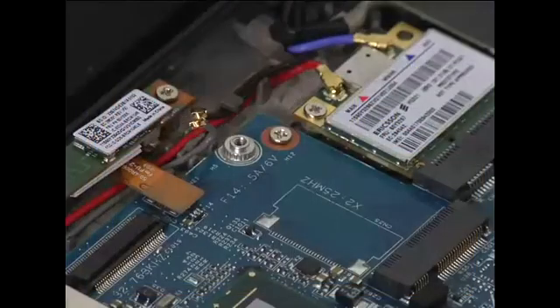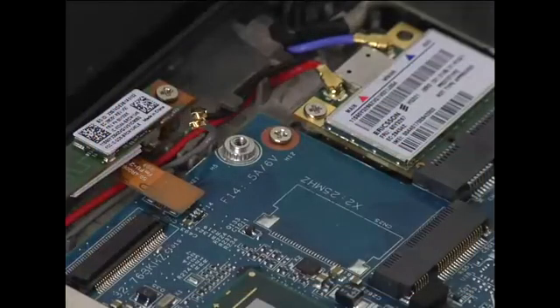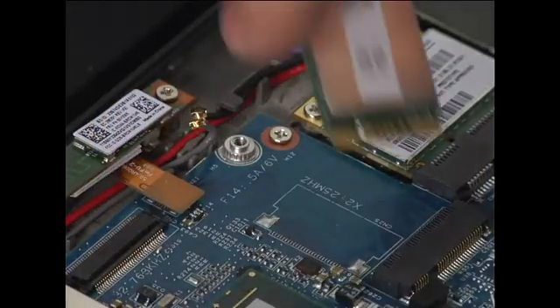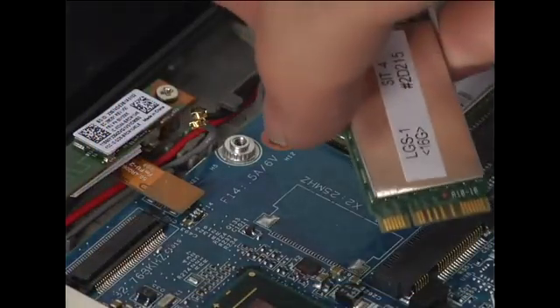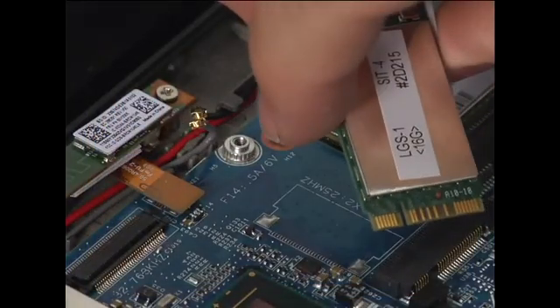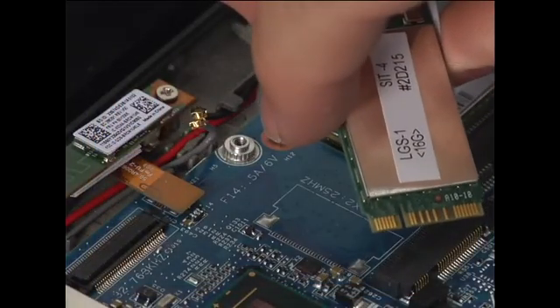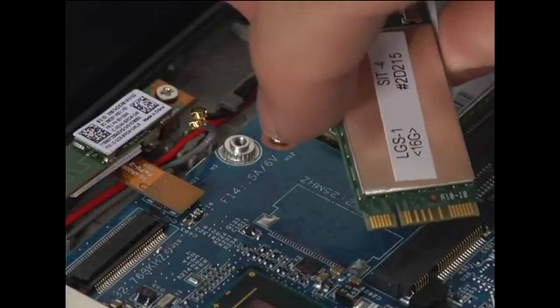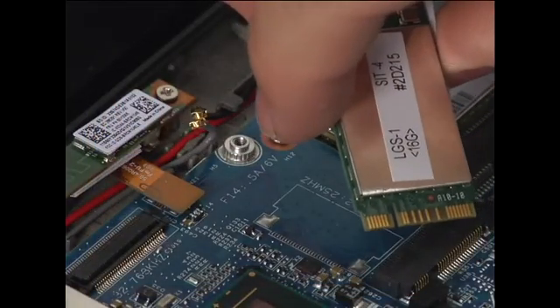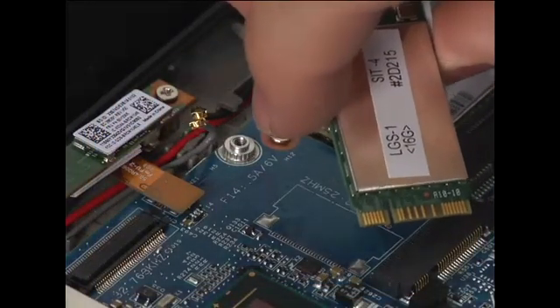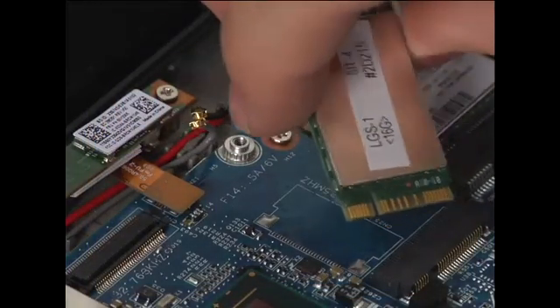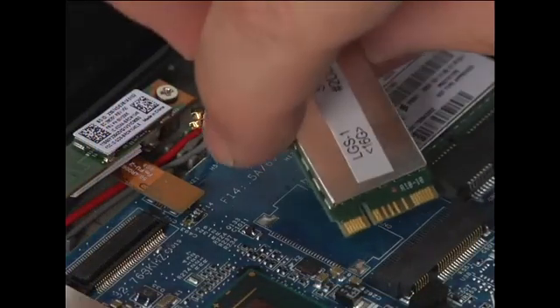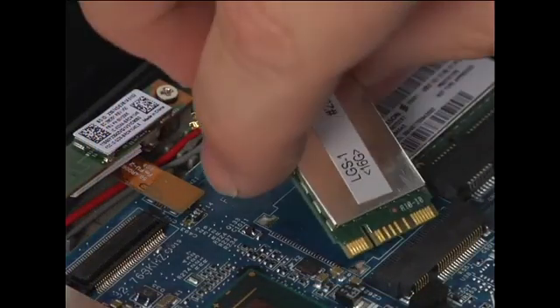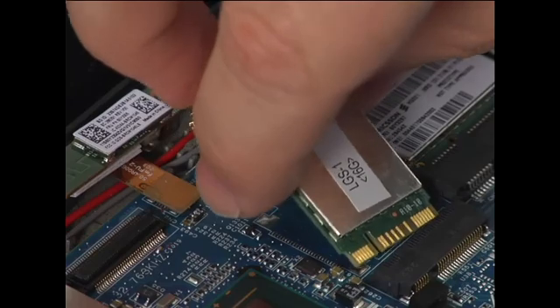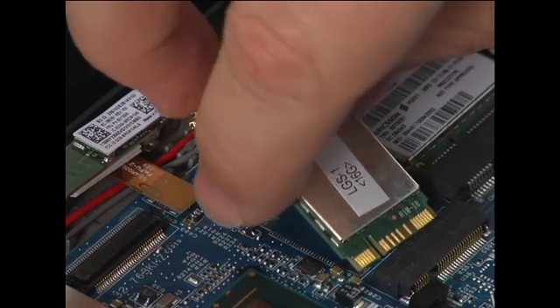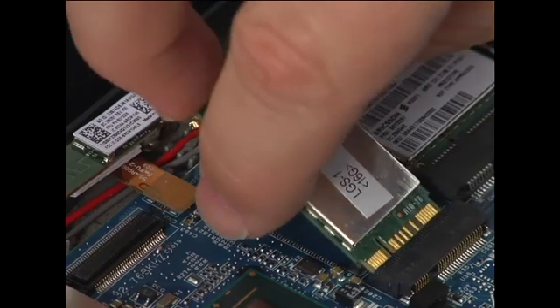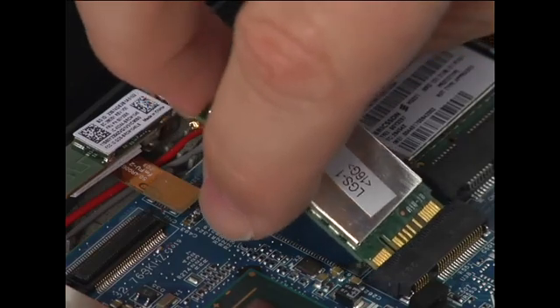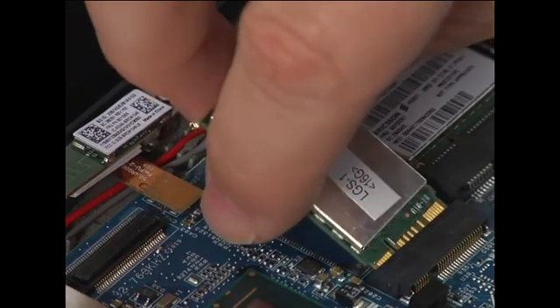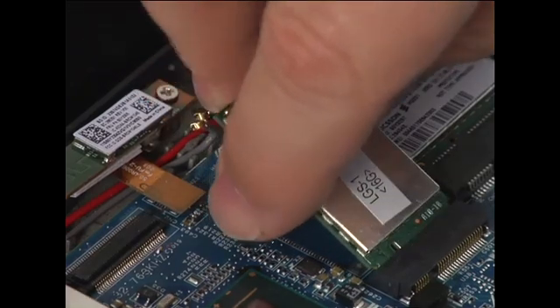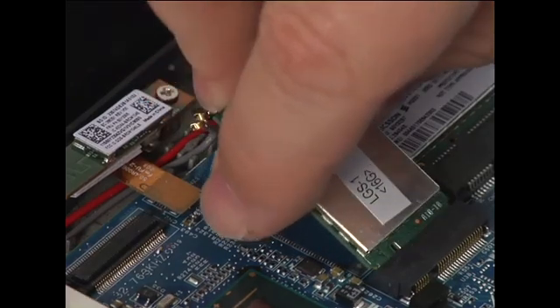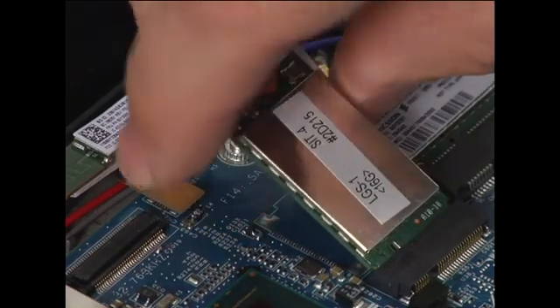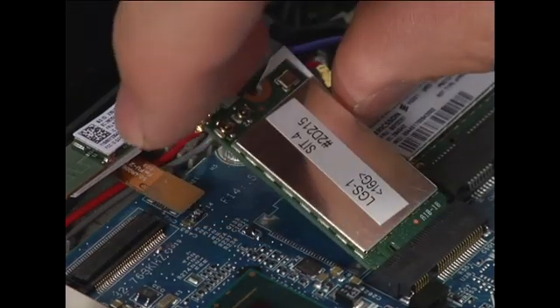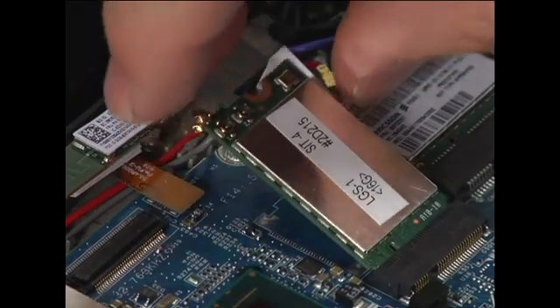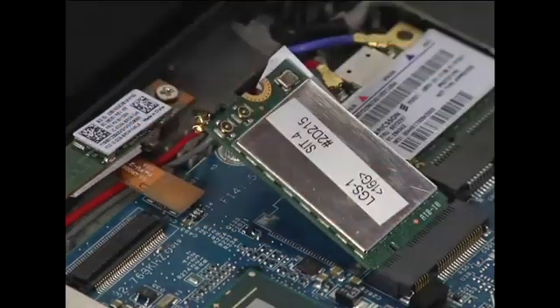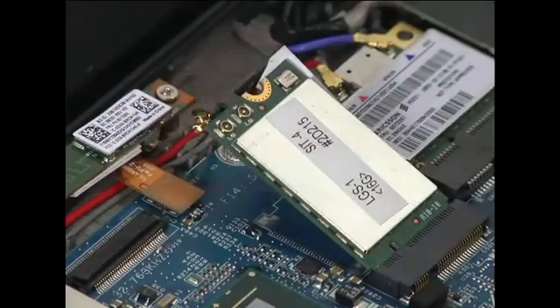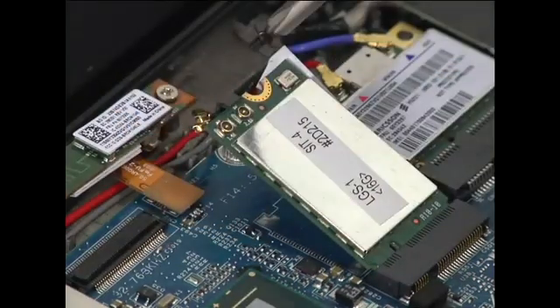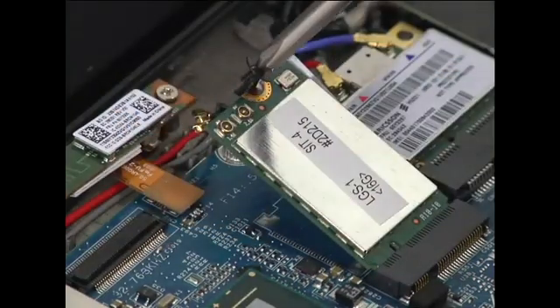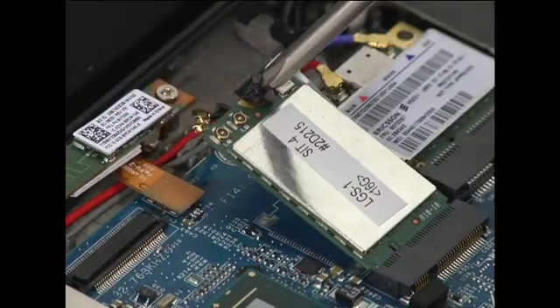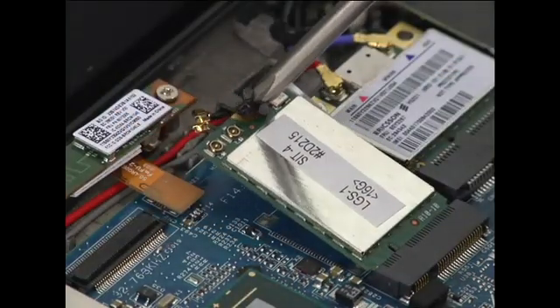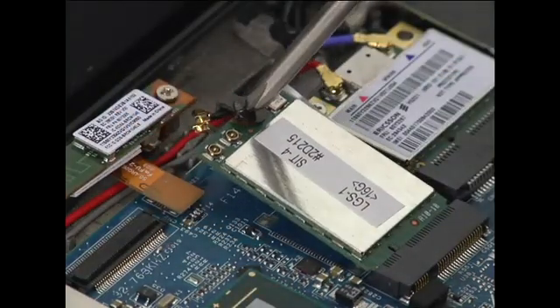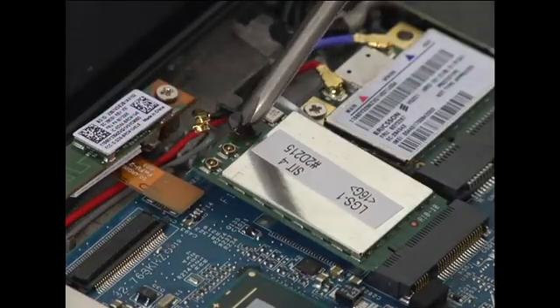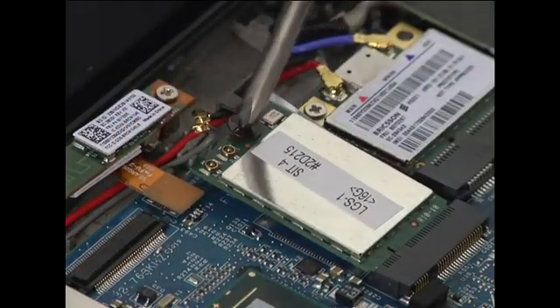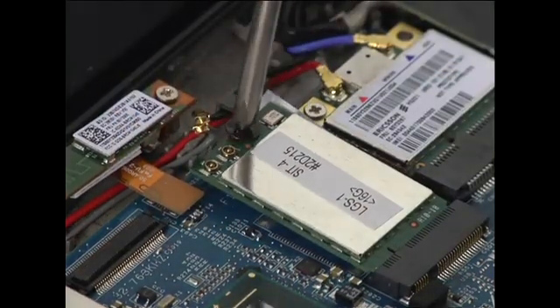Insert the wireless LAN card into the connection. Install the single retaining screw.